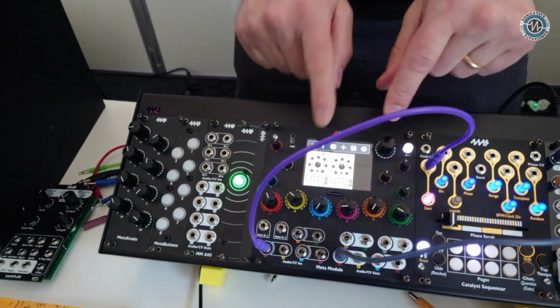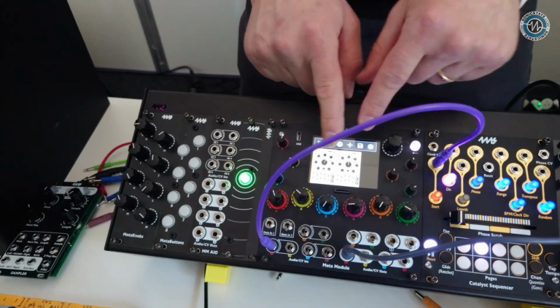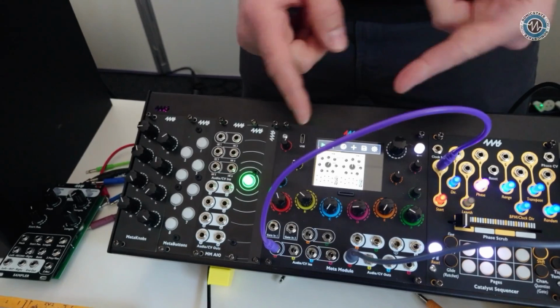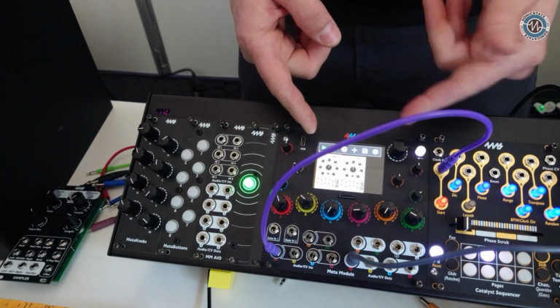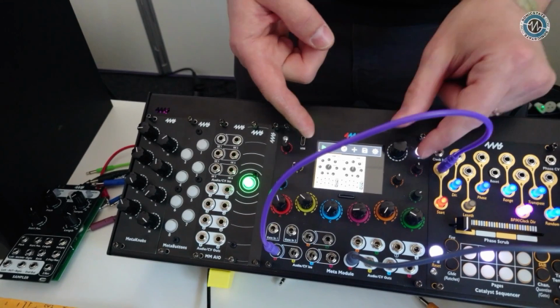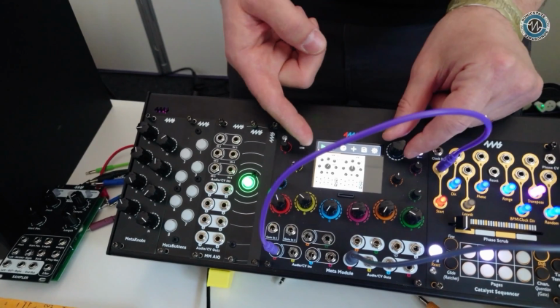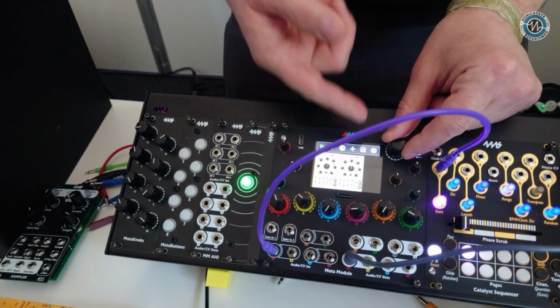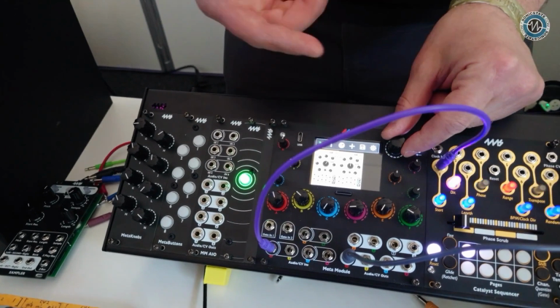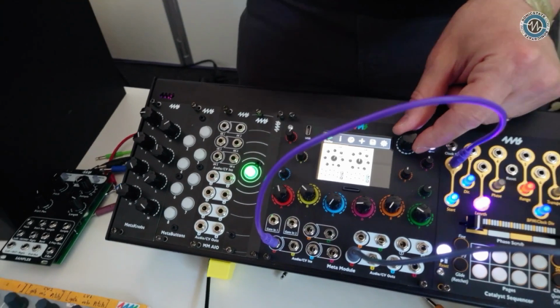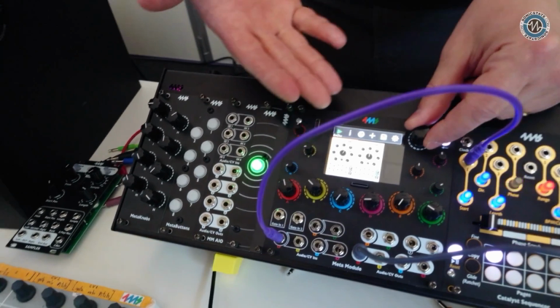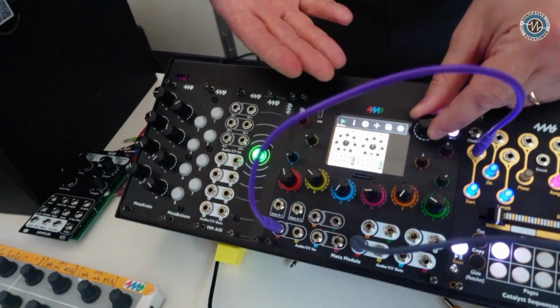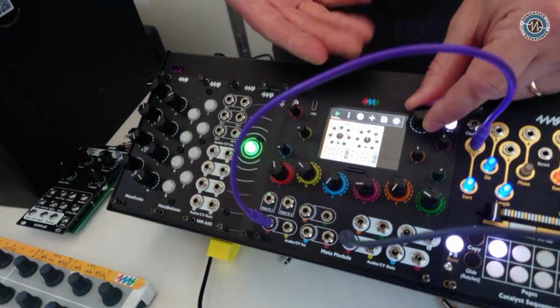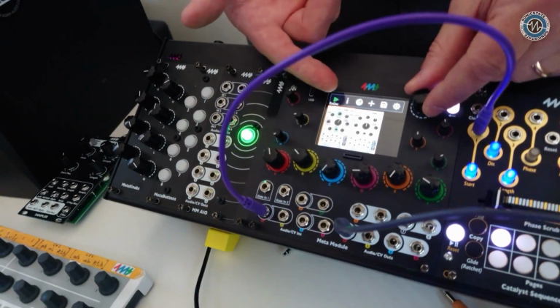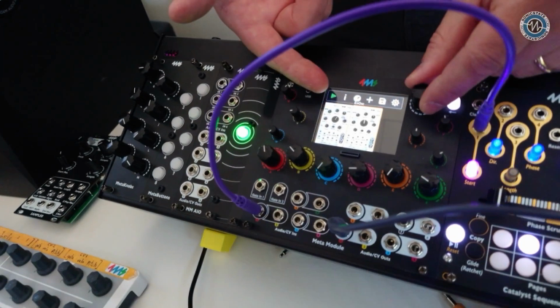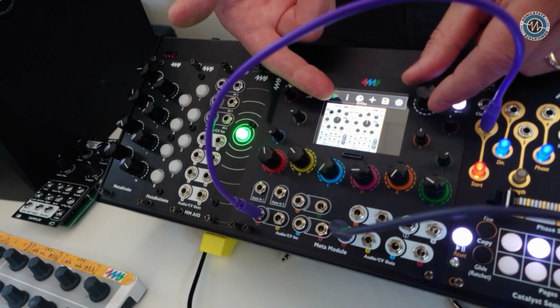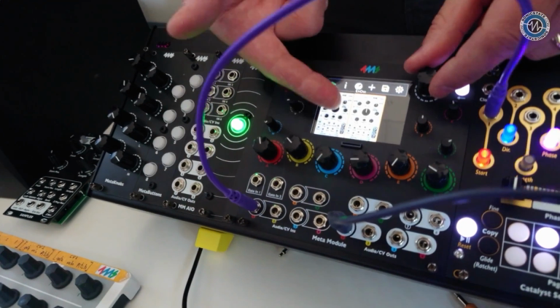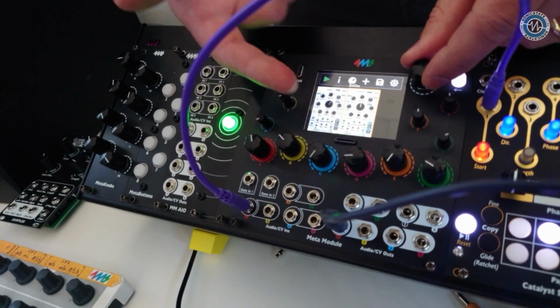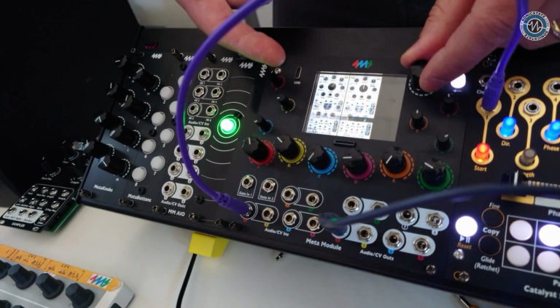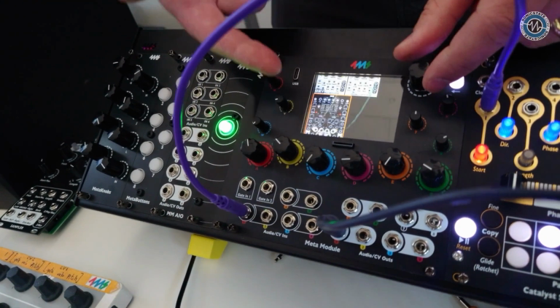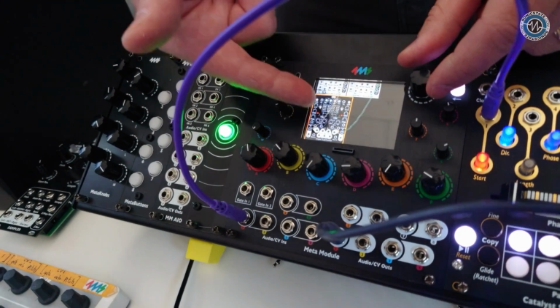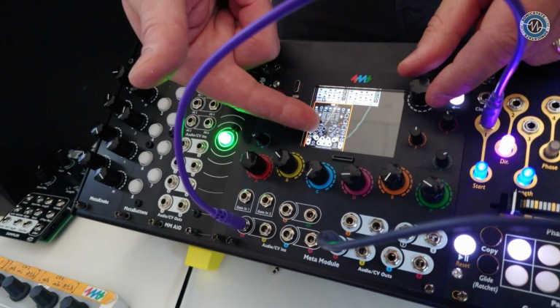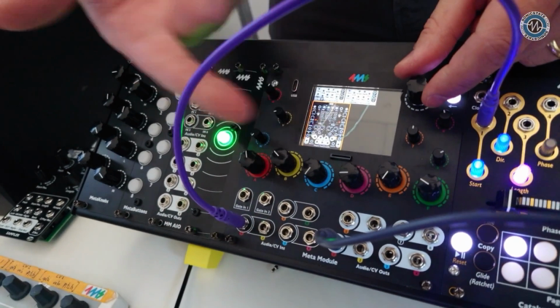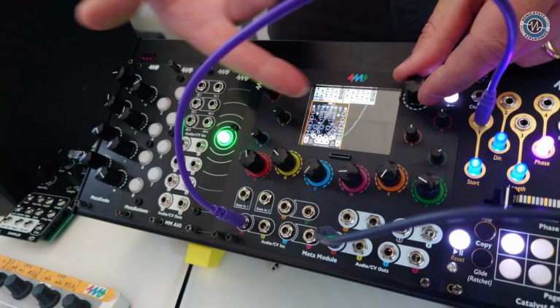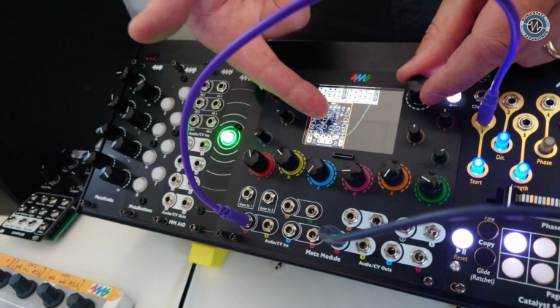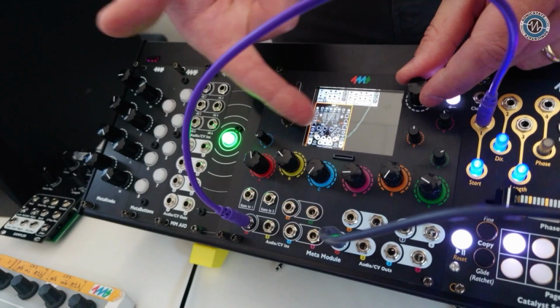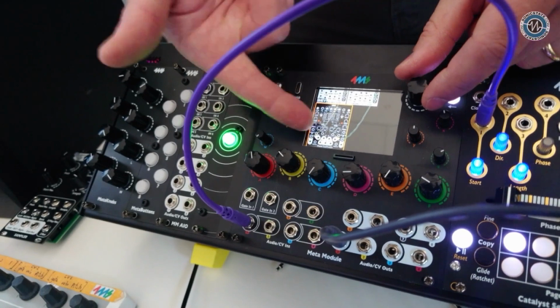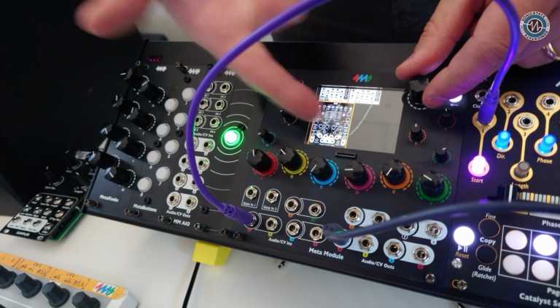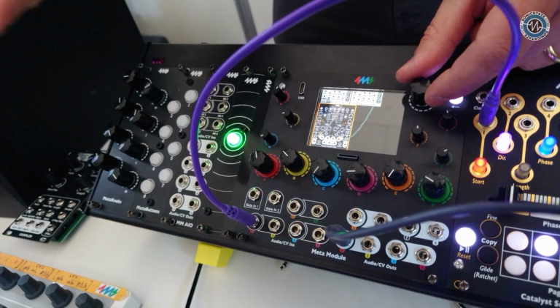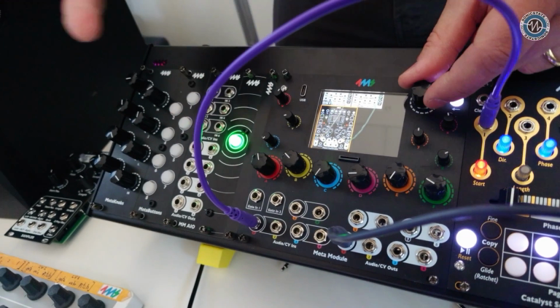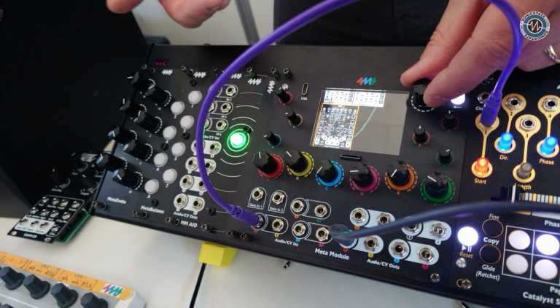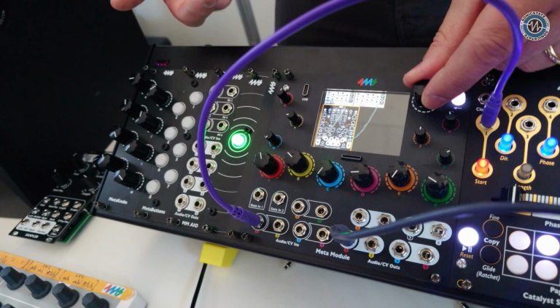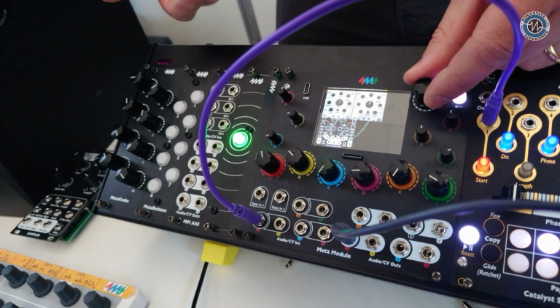This is a Eurorack-style view. You can even see patch cables on screen. I have an envelope — I'm not using this envelope module right now.